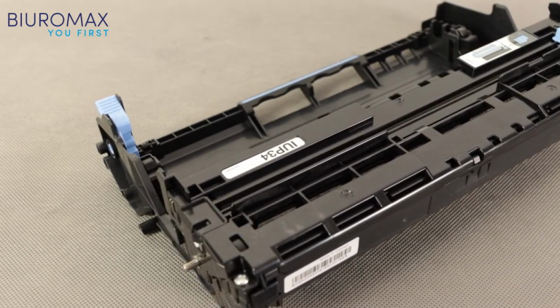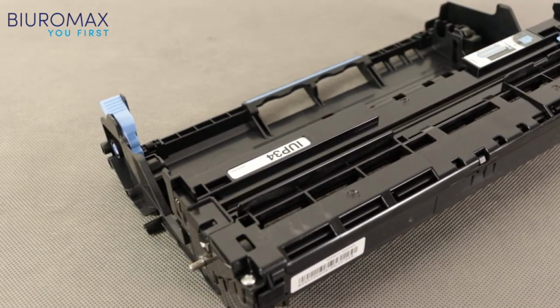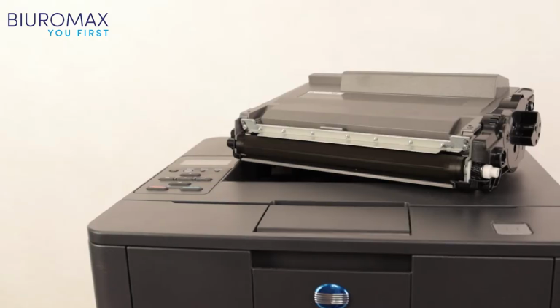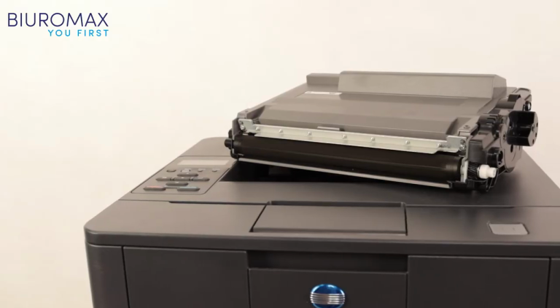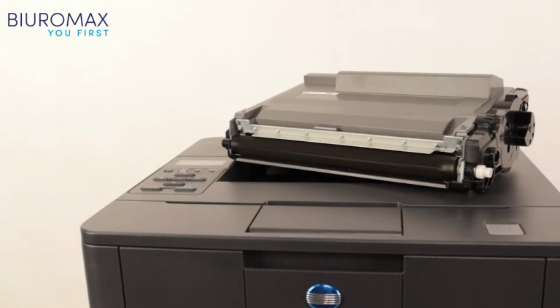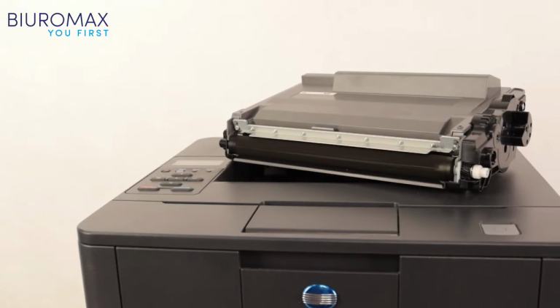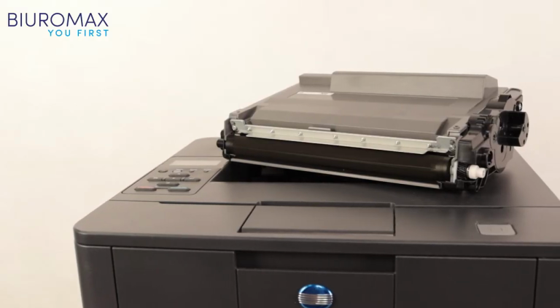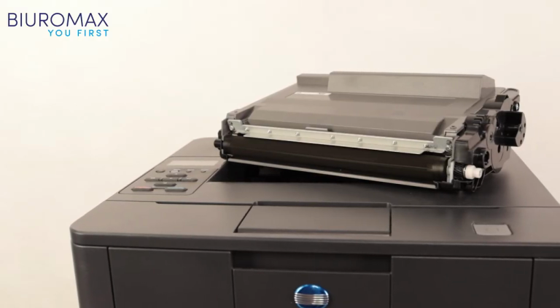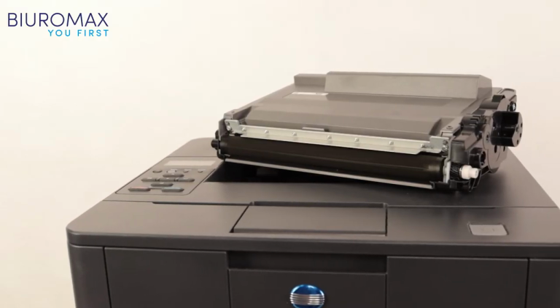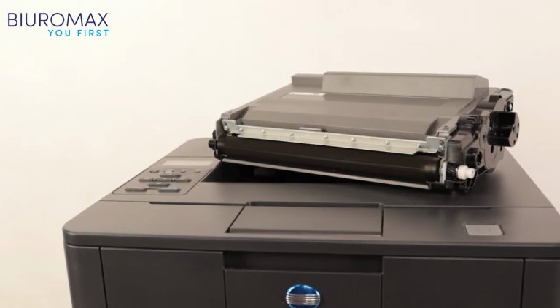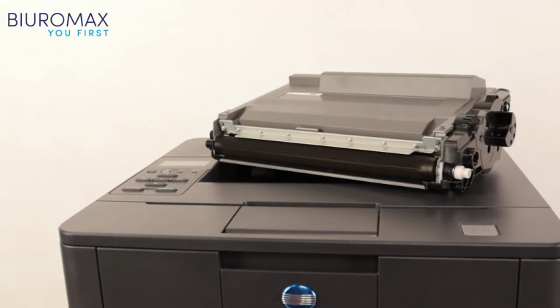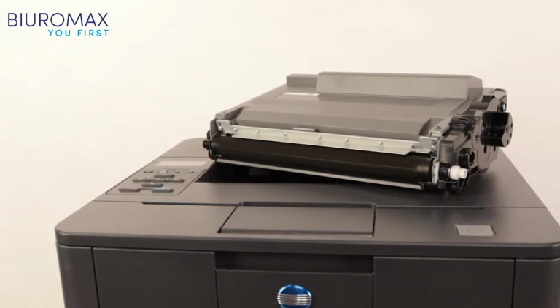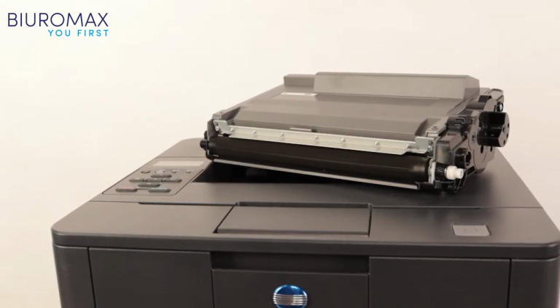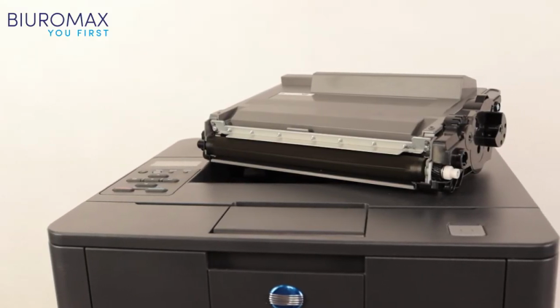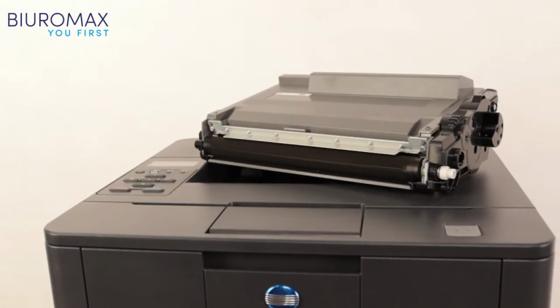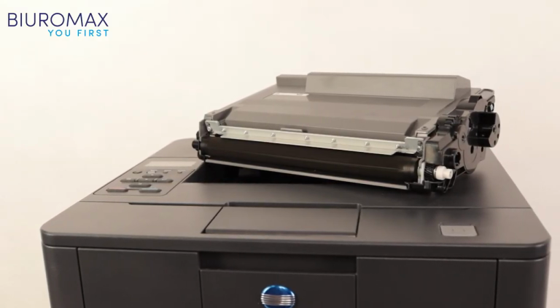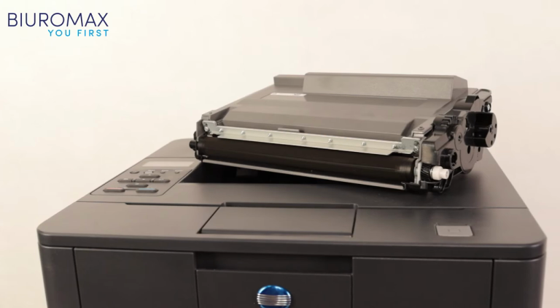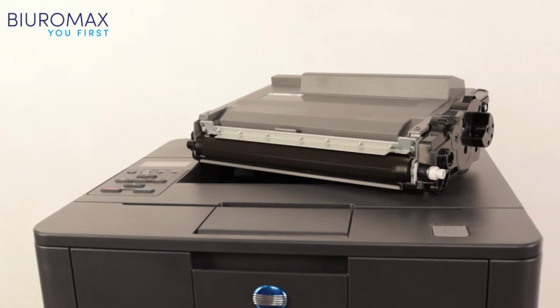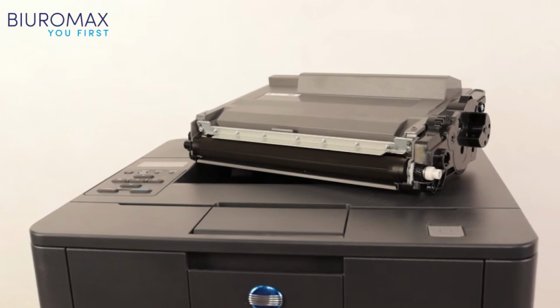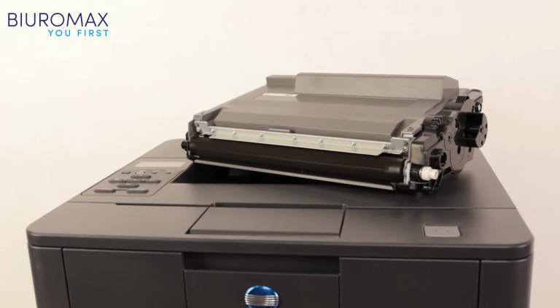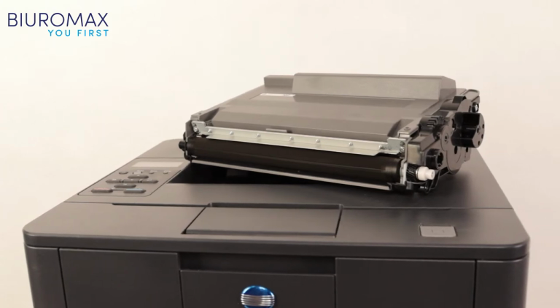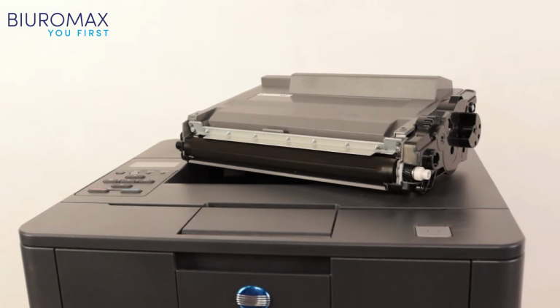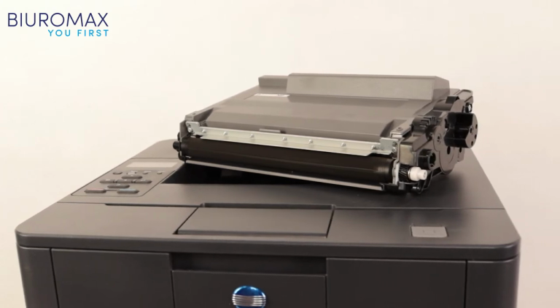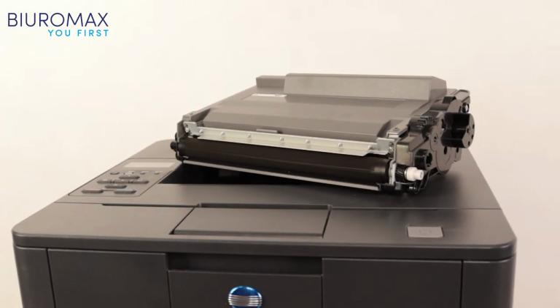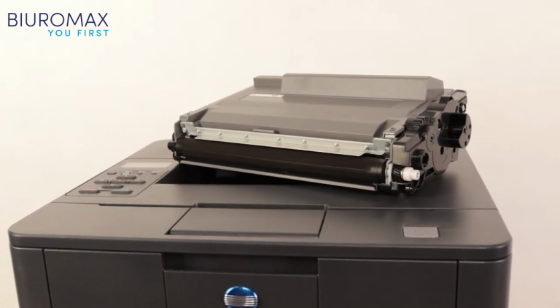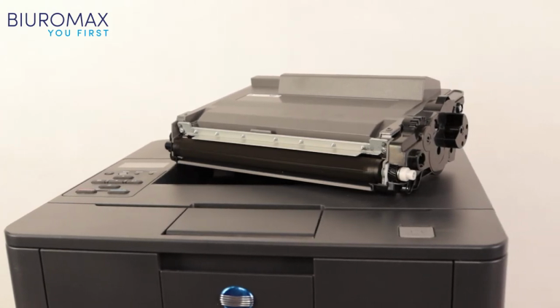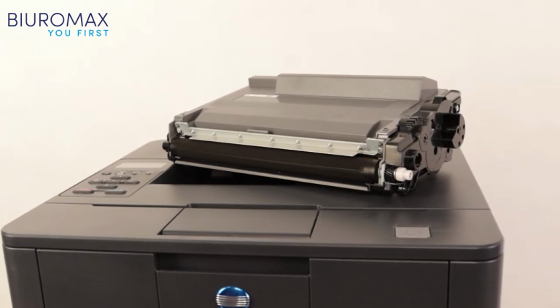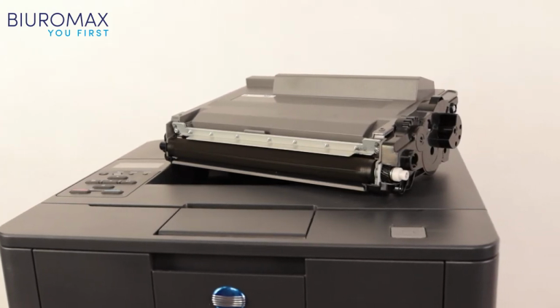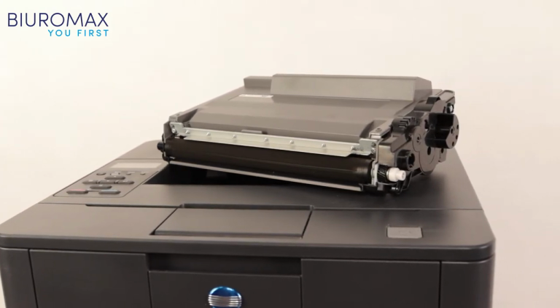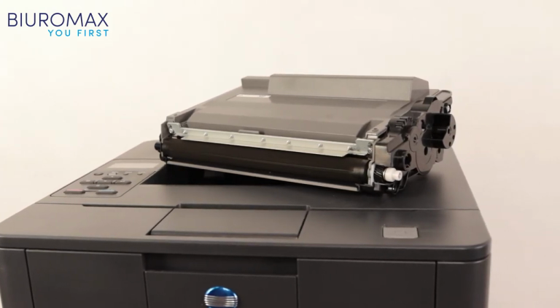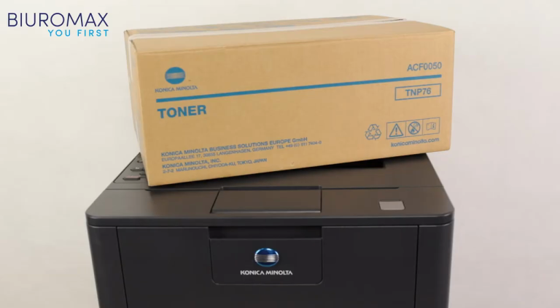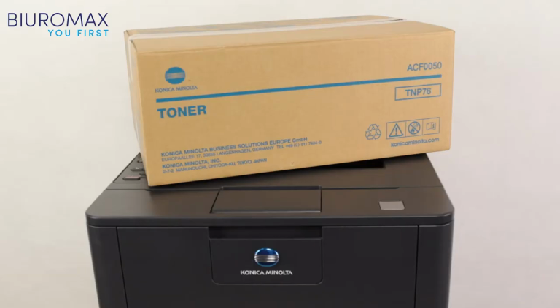The test confirmed the high quality and efficiency of toner compatible with Minolta cartridge regeneration.